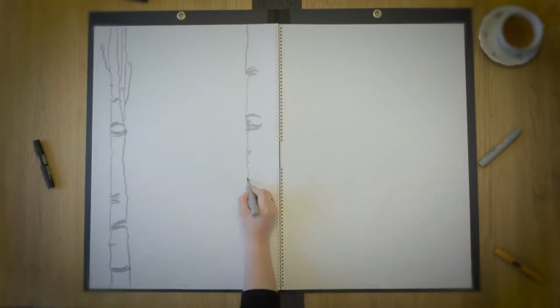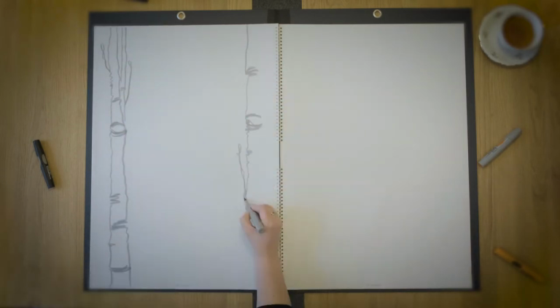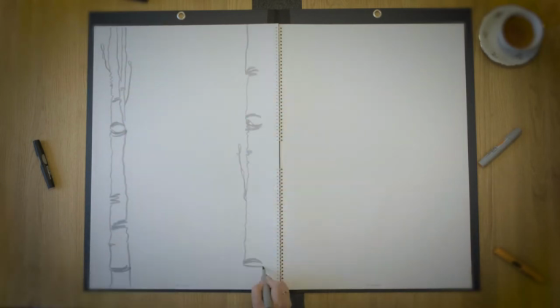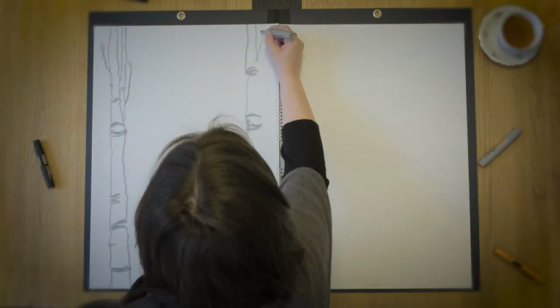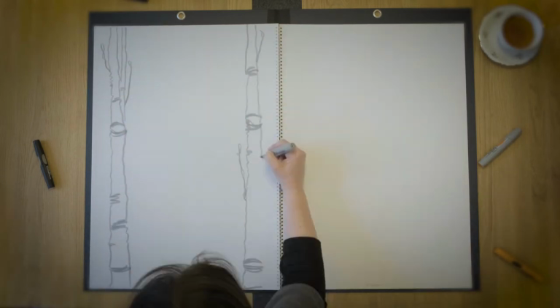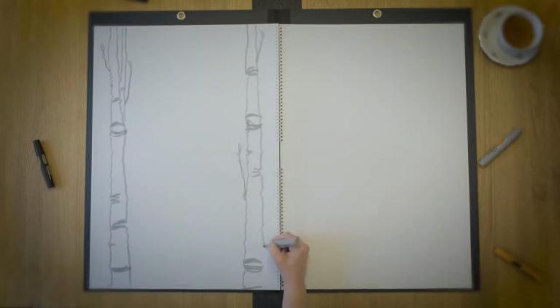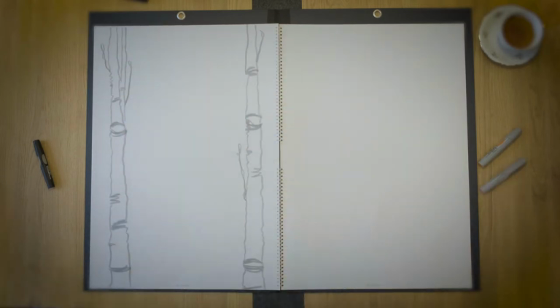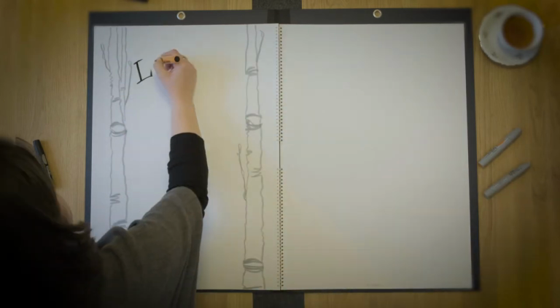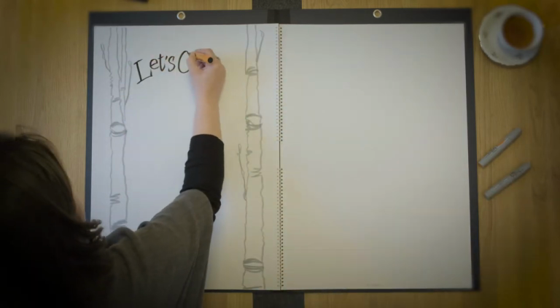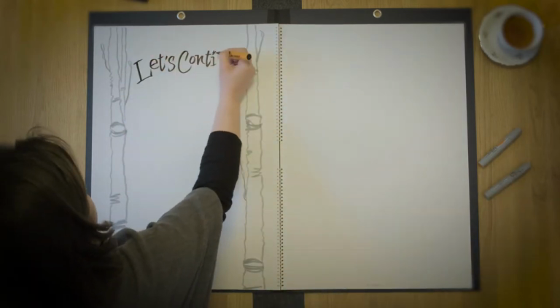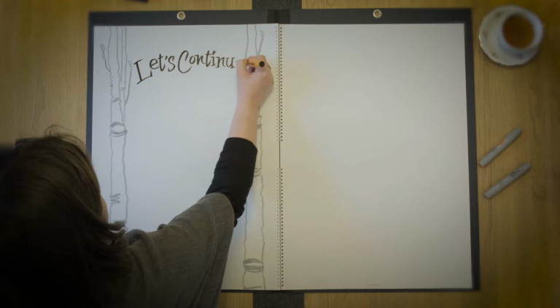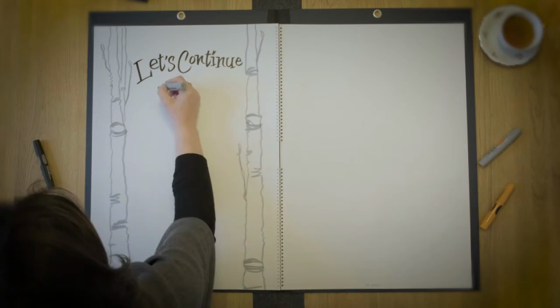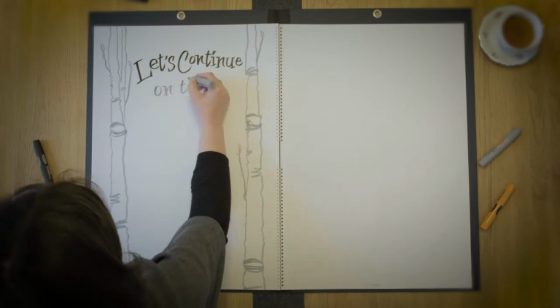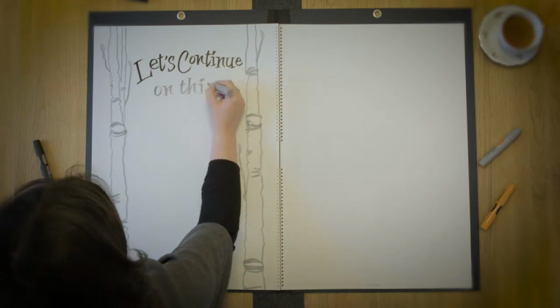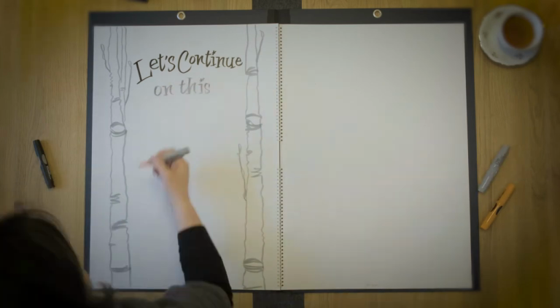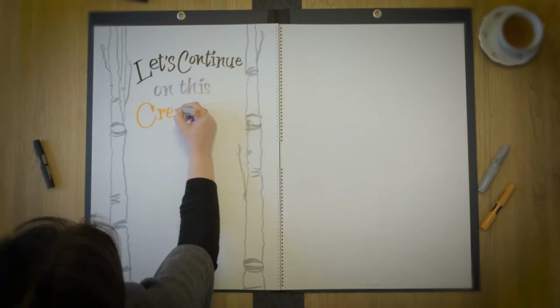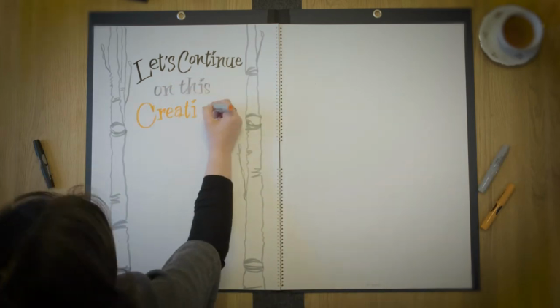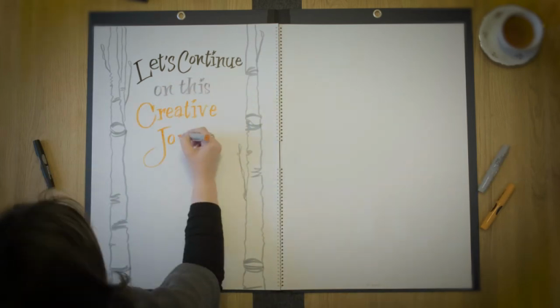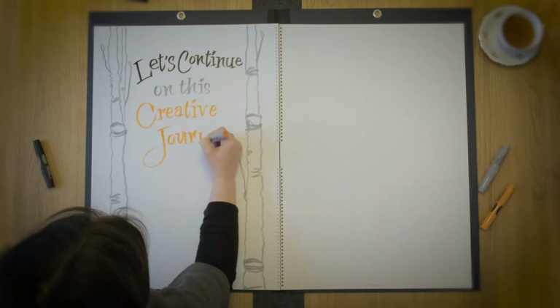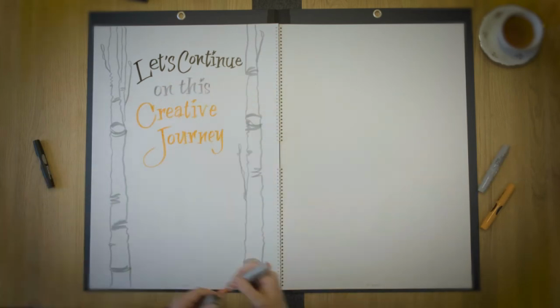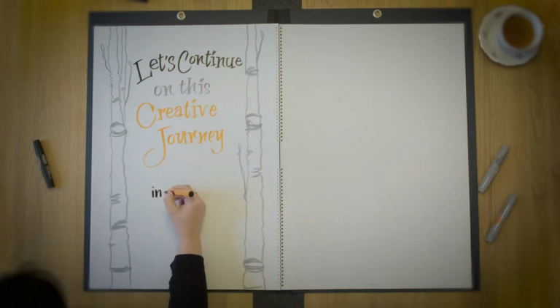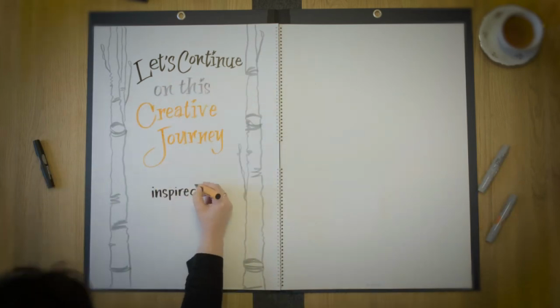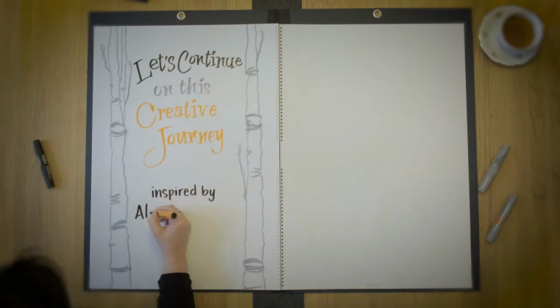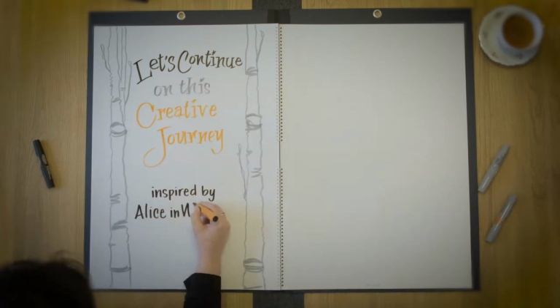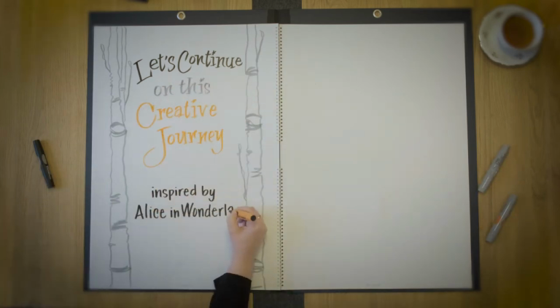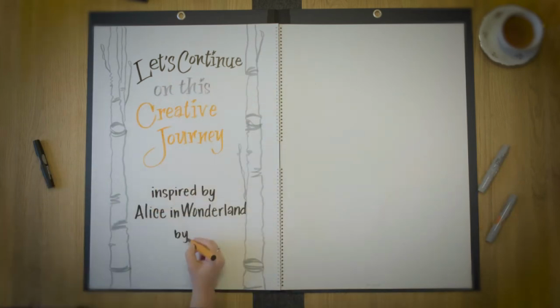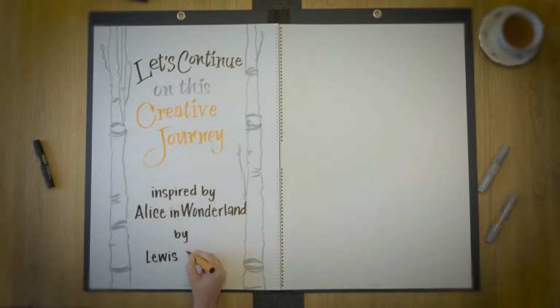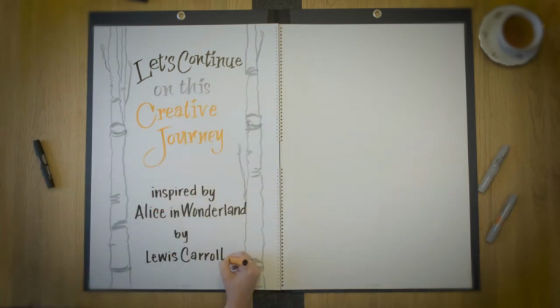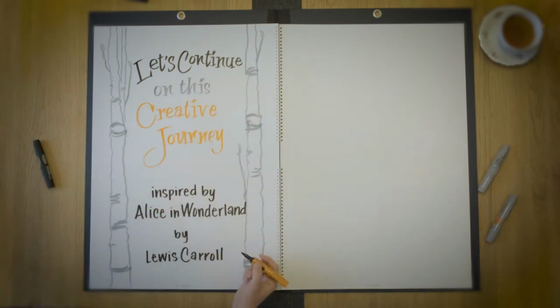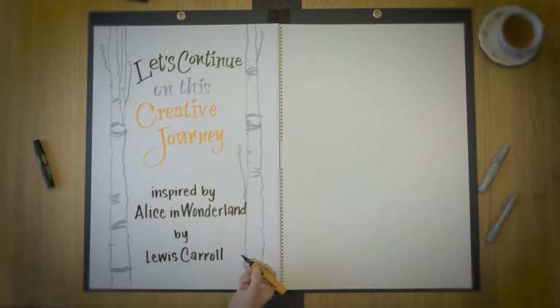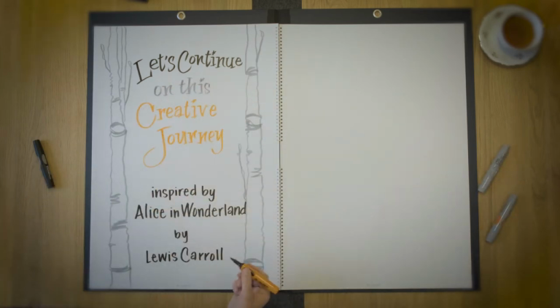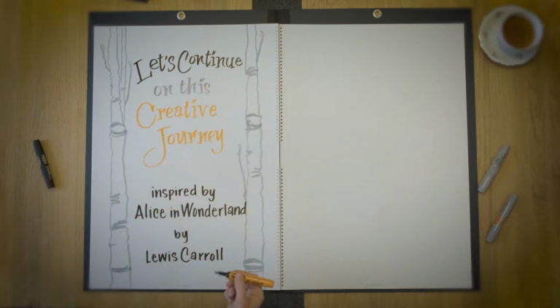Thank you for going on this lettering journey with me and for making Neuland part of your creative journey.